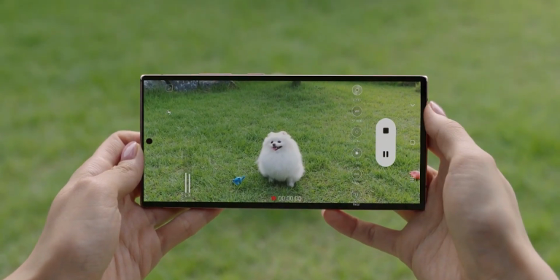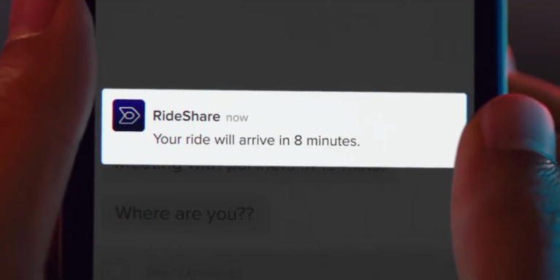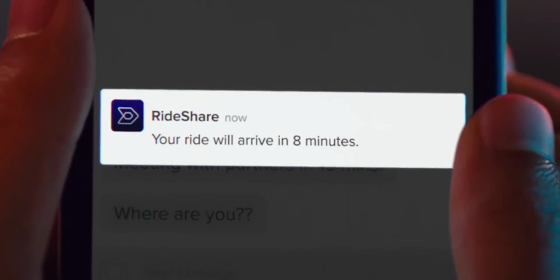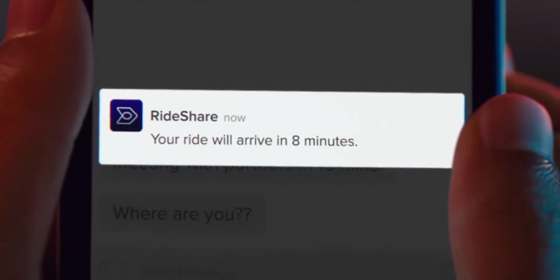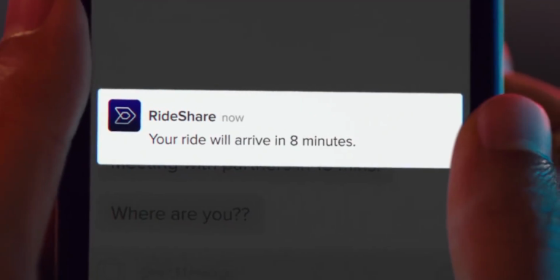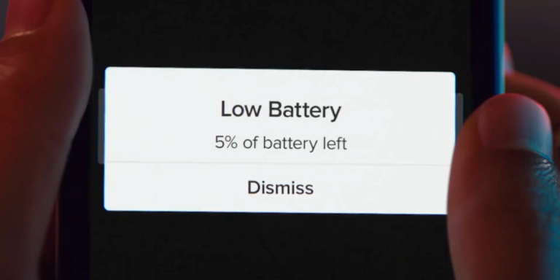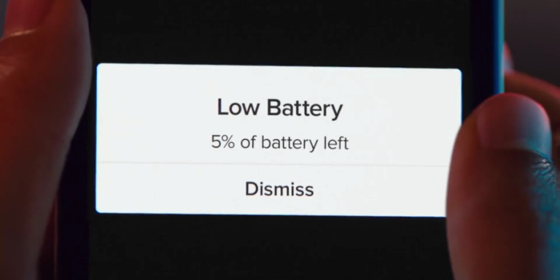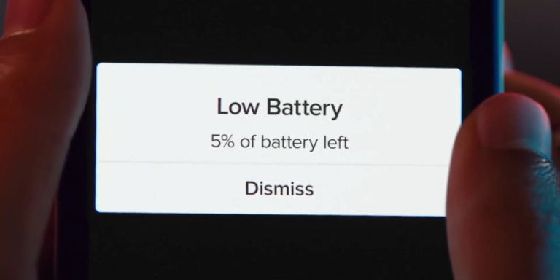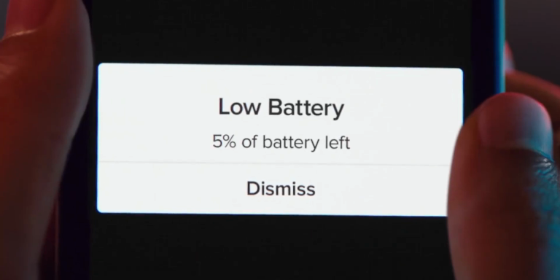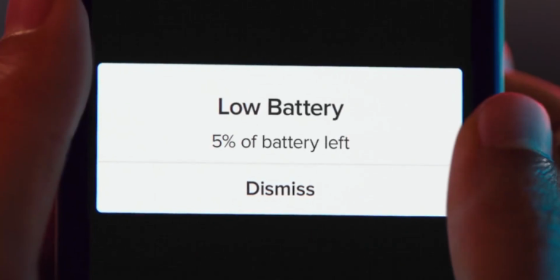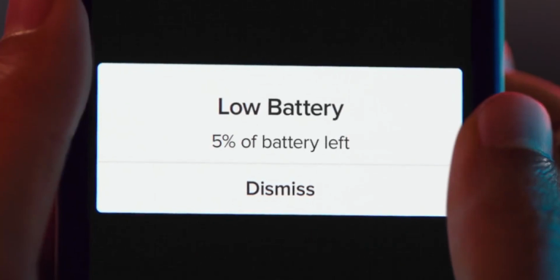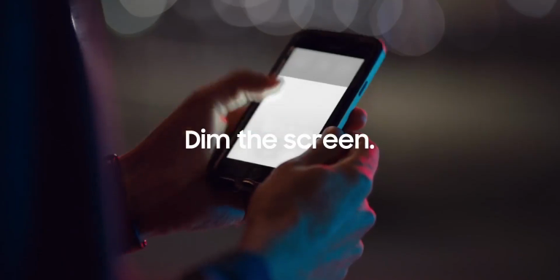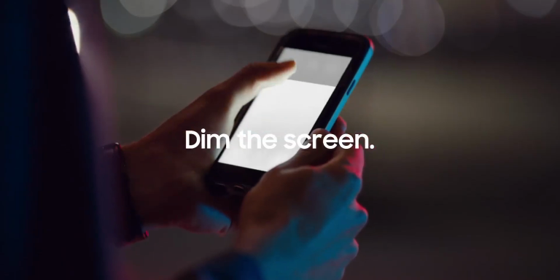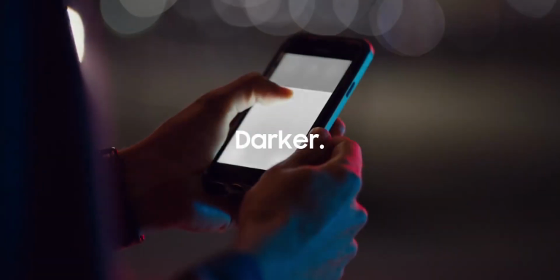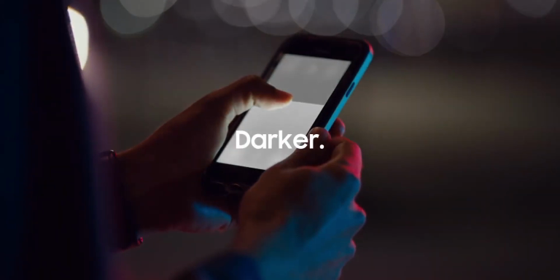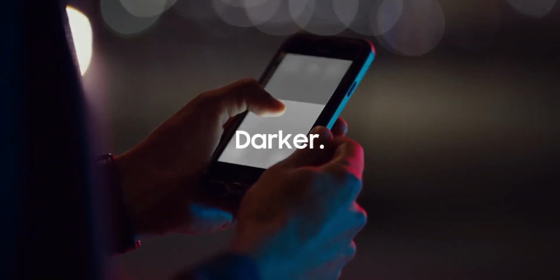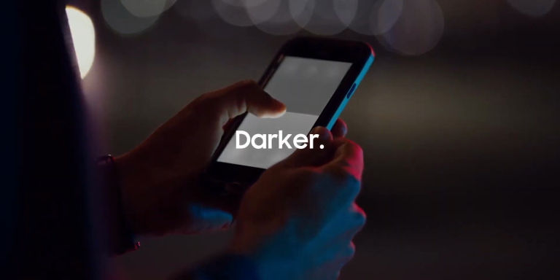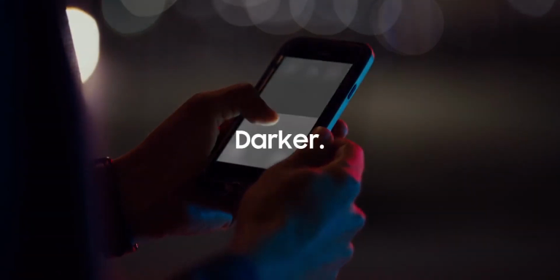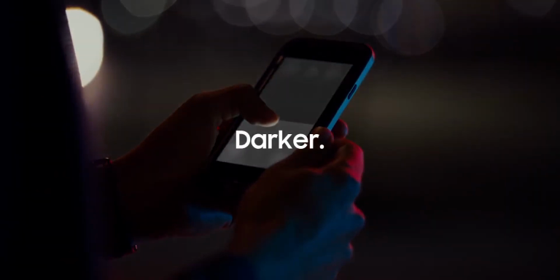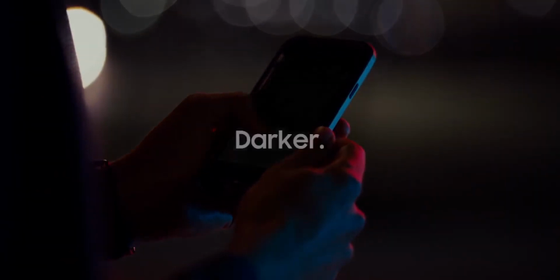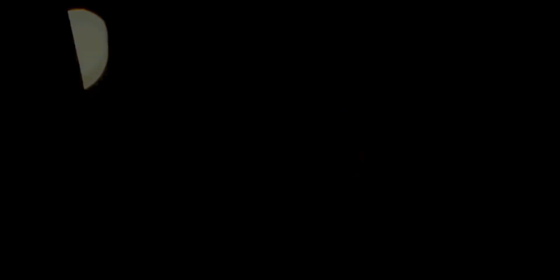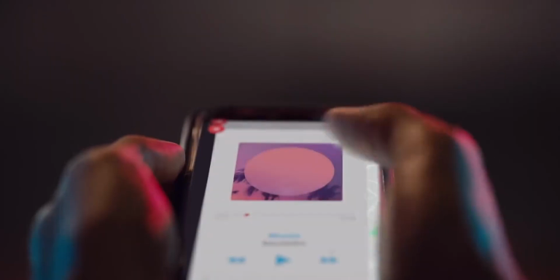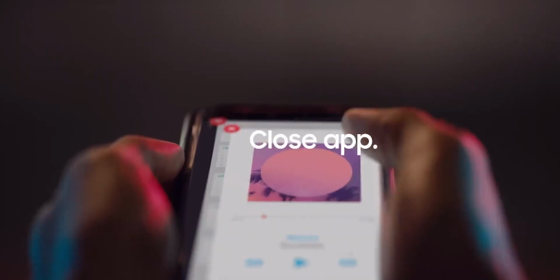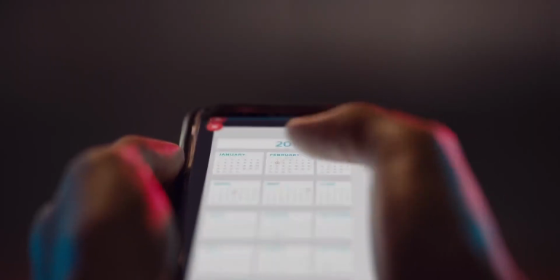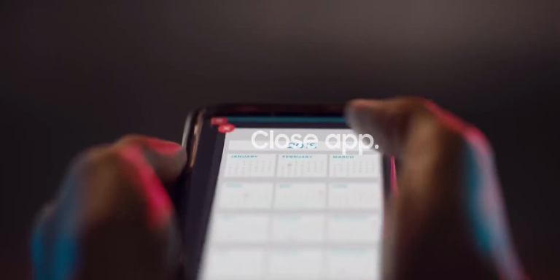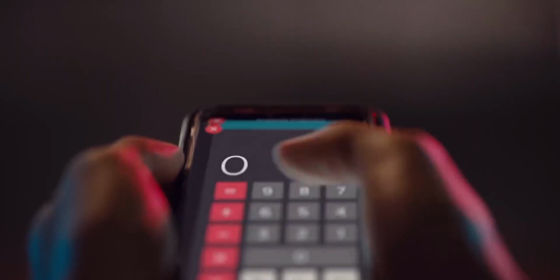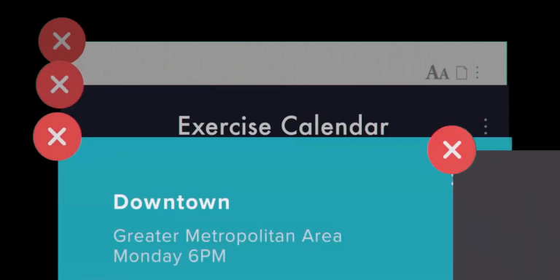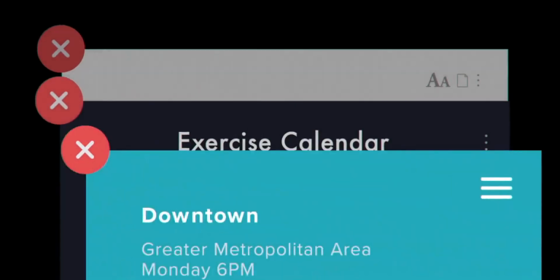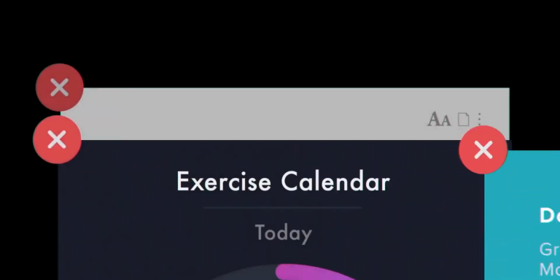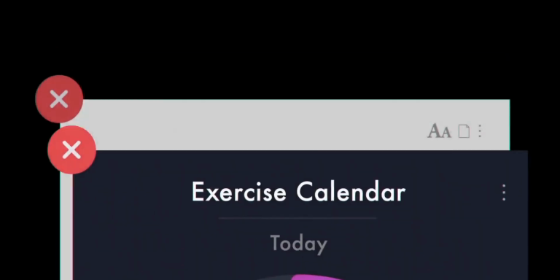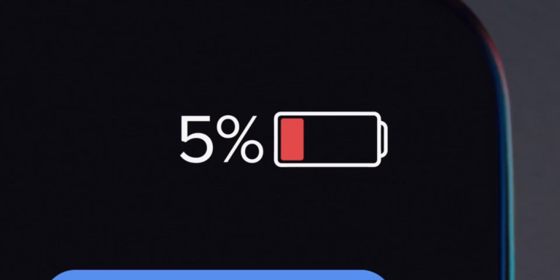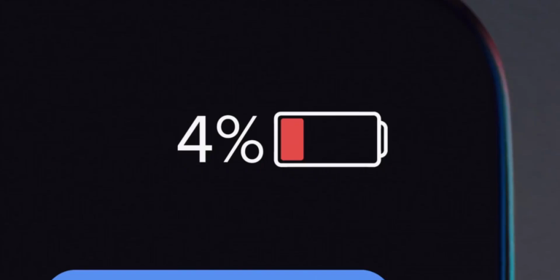Battery life is still a leading concern for phone owners, so the fact that UFS 4 is almost 50% more efficient can only be a good thing.